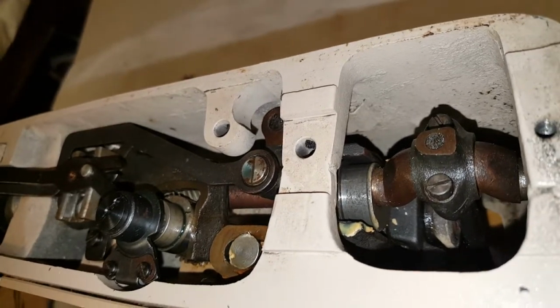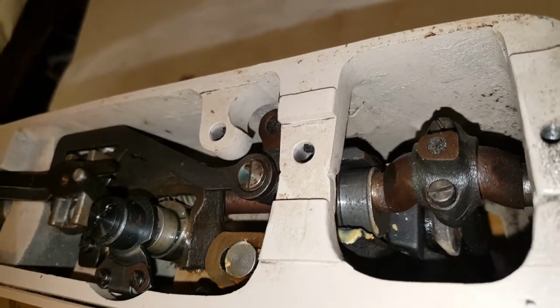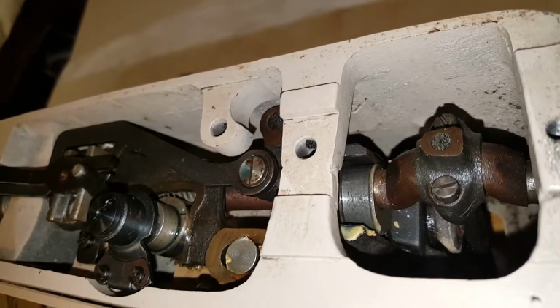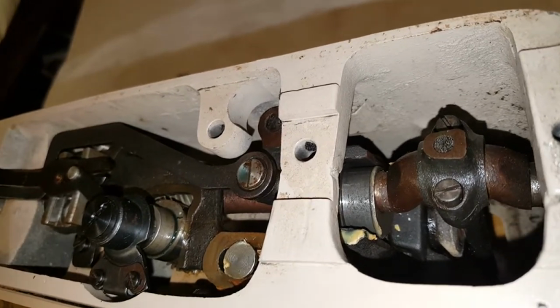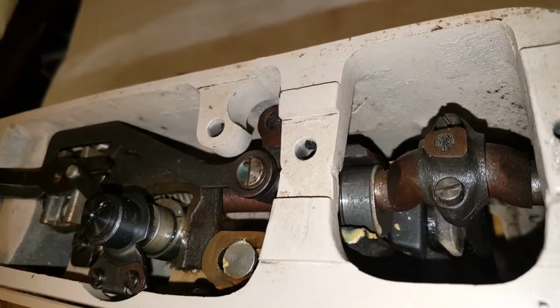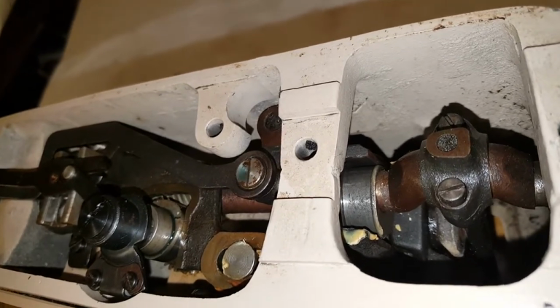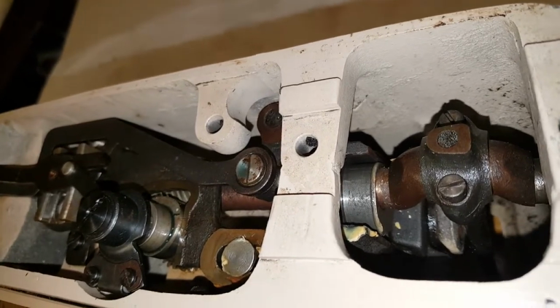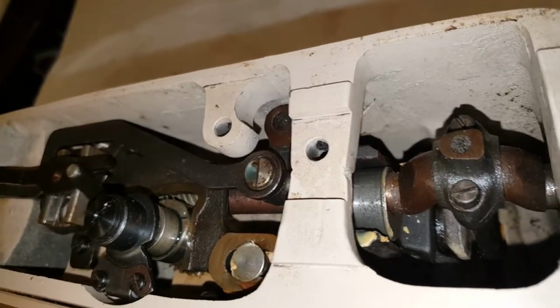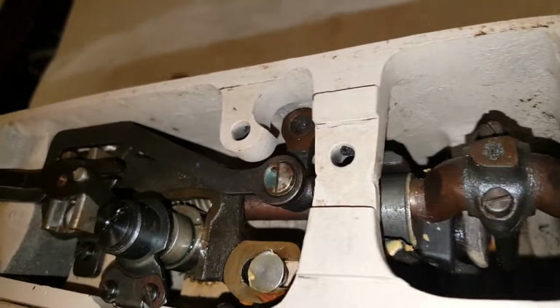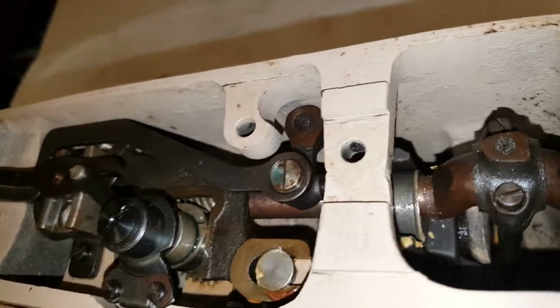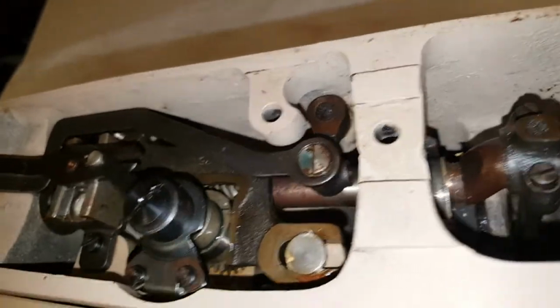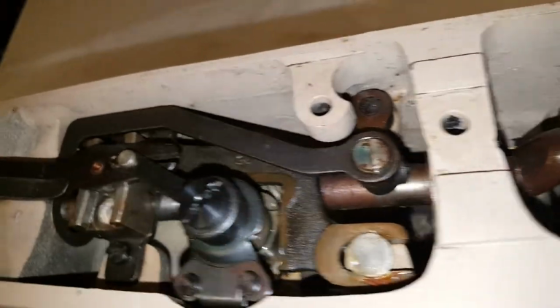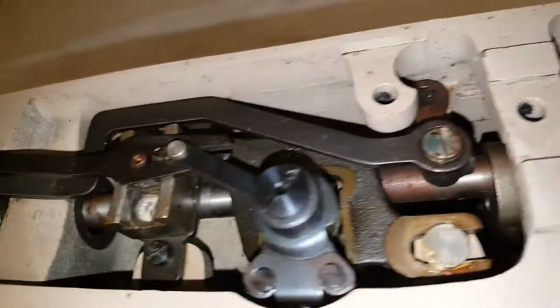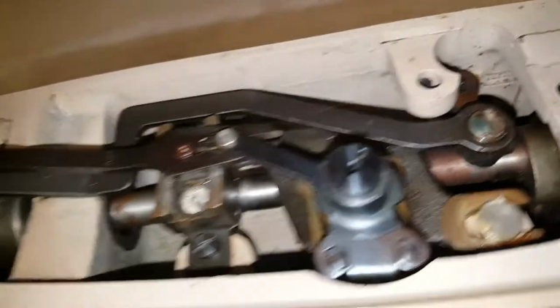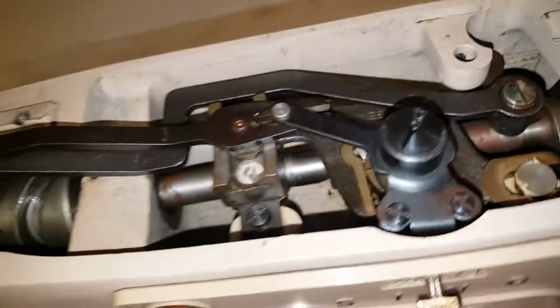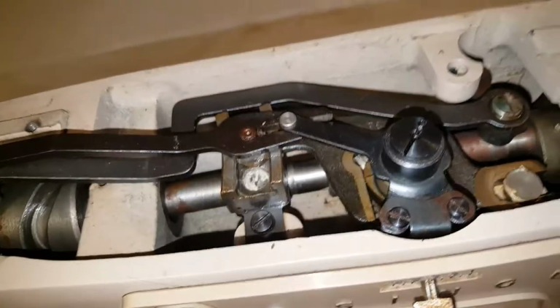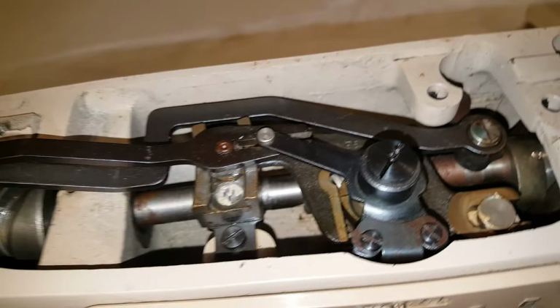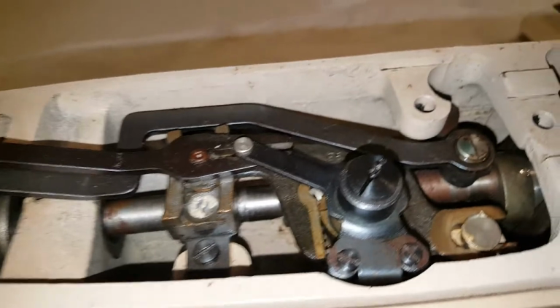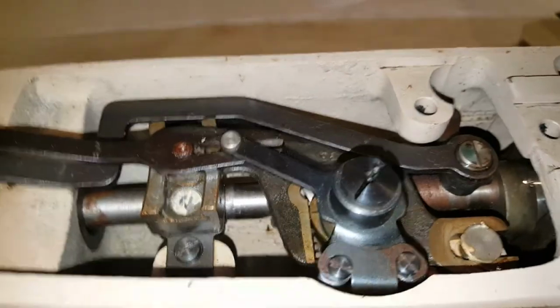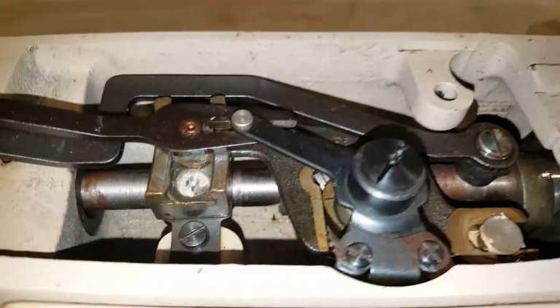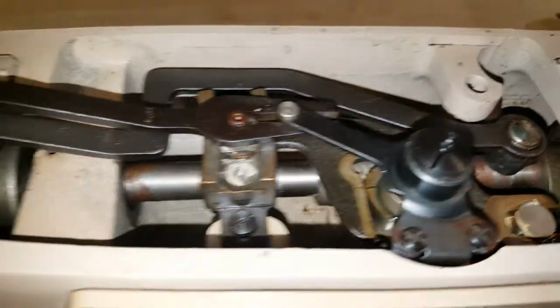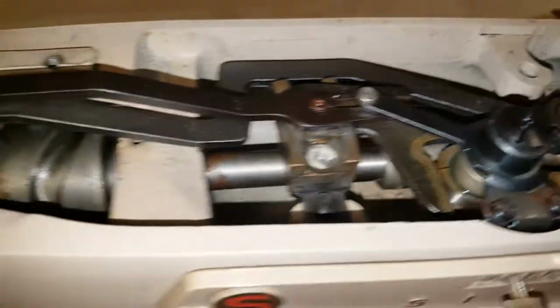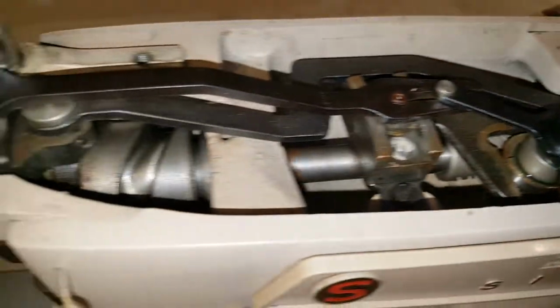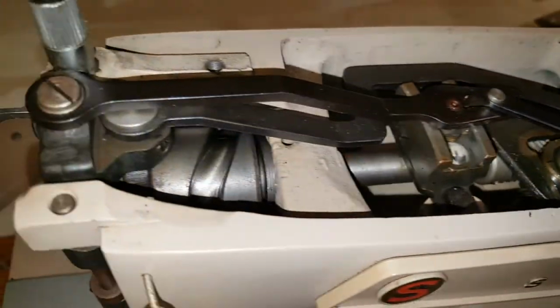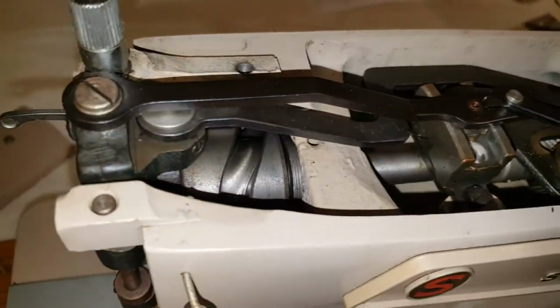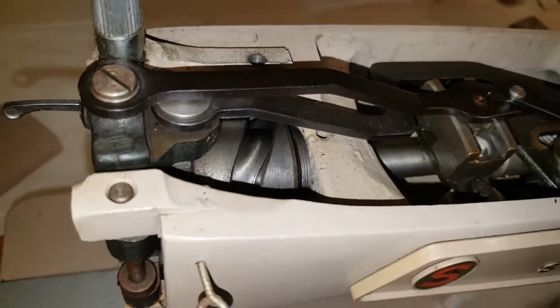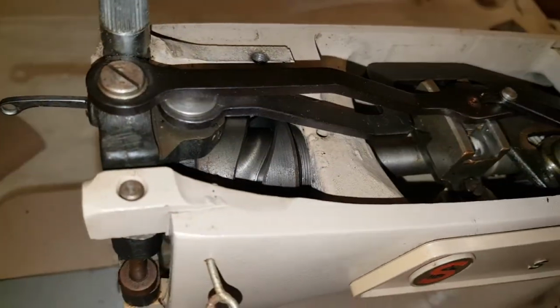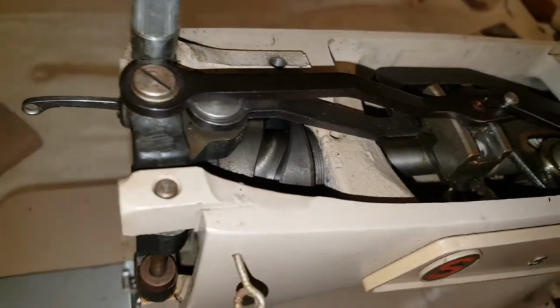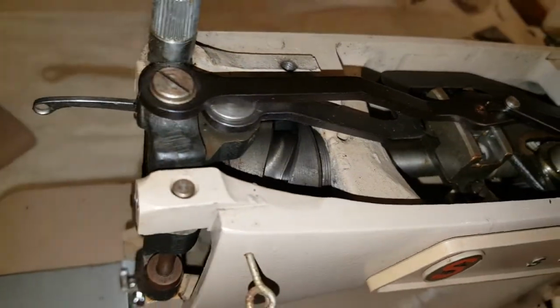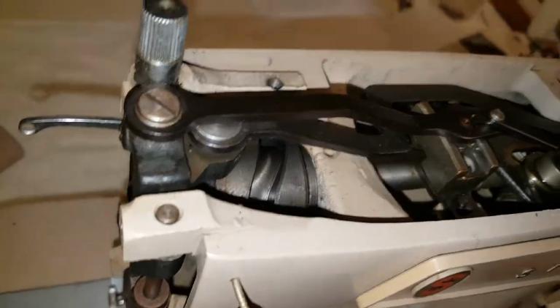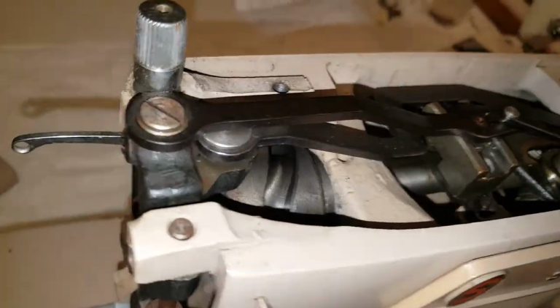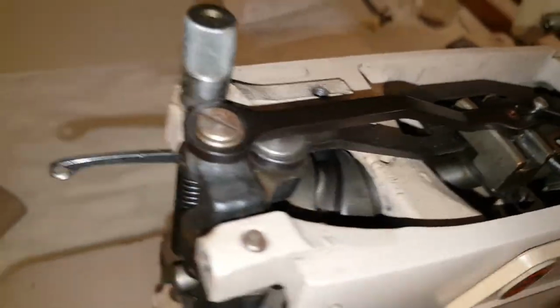Use your hair dryer to get that out. Tons of cotton swabs, tons of brushing with the toothbrush. Never any water.